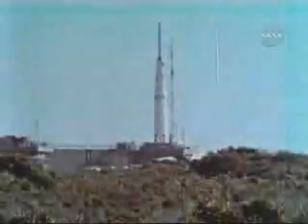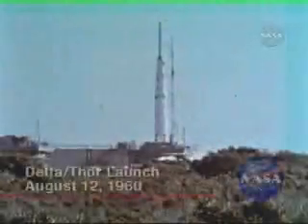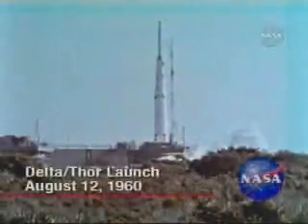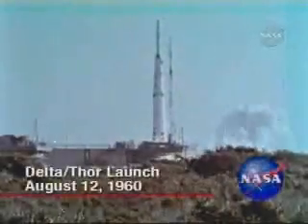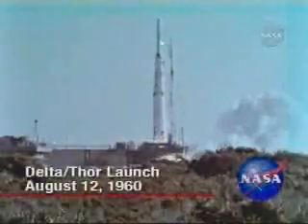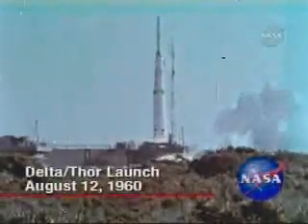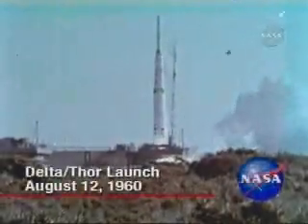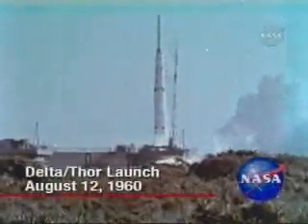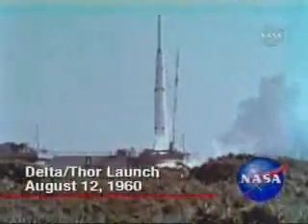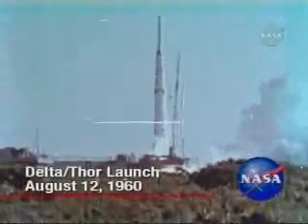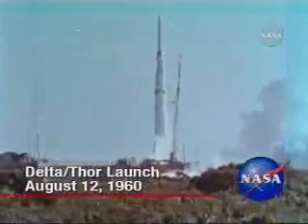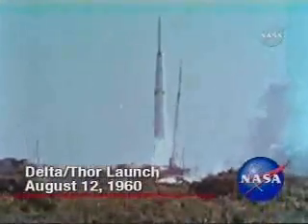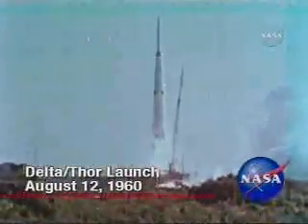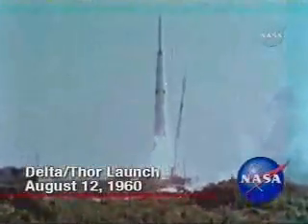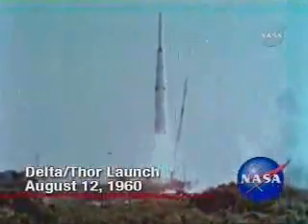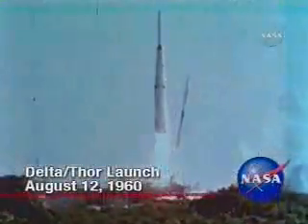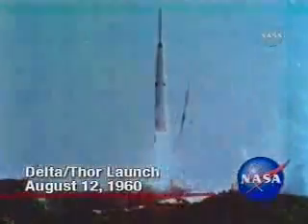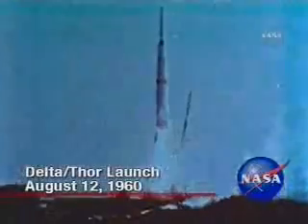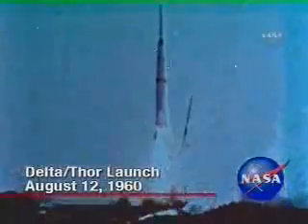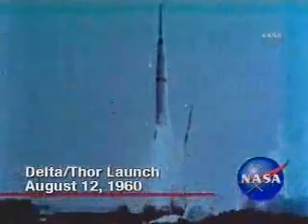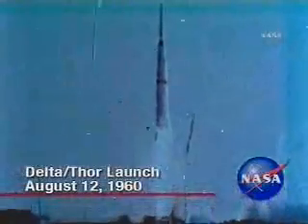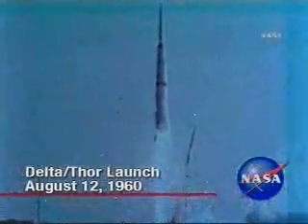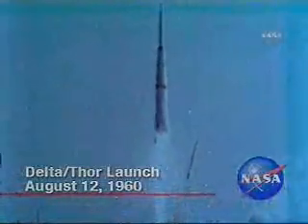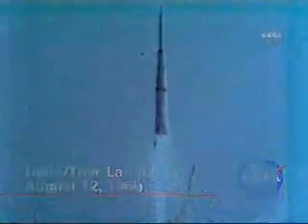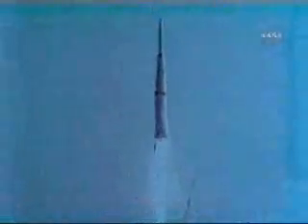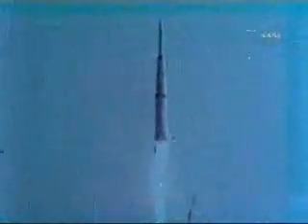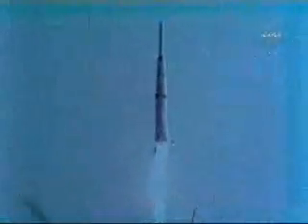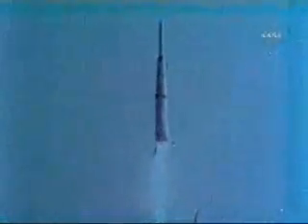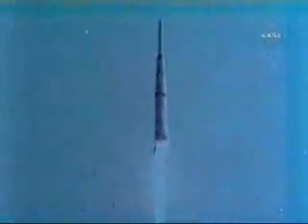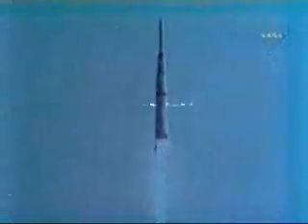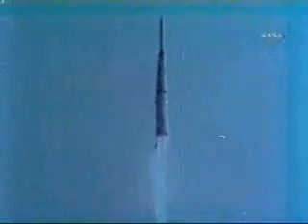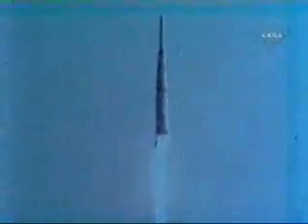Delta began as an improved version of the Thor and recorded its first successful mission August 12, 1960.